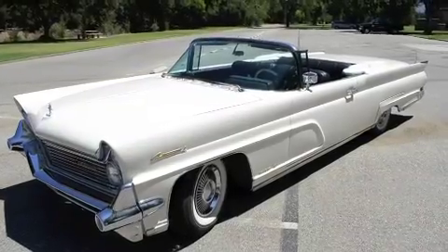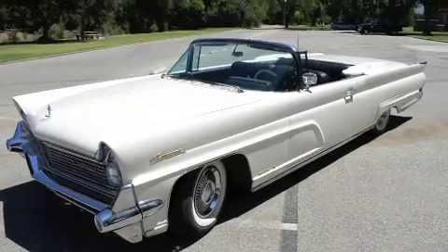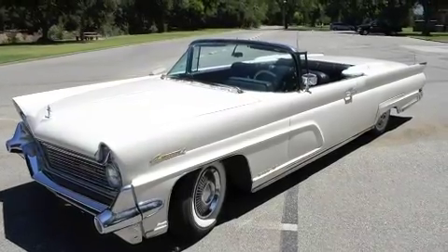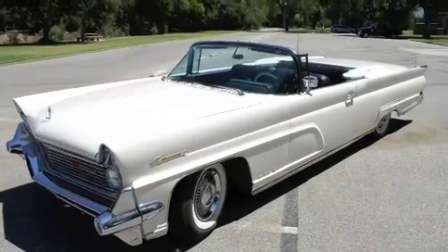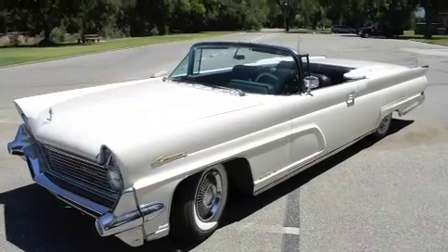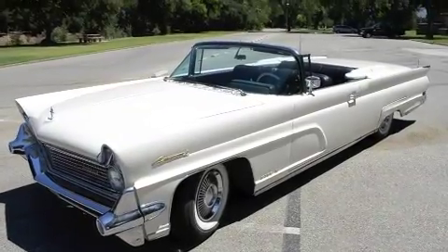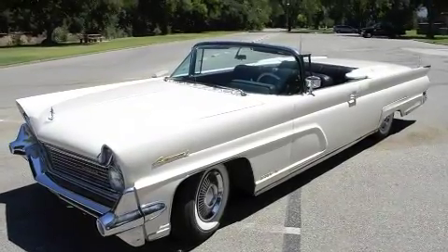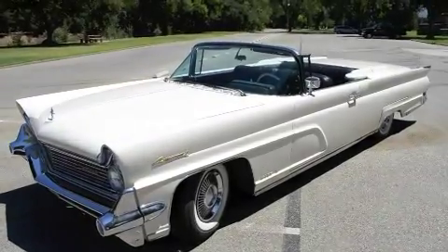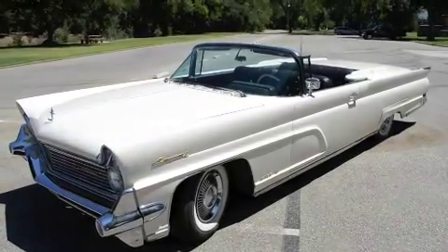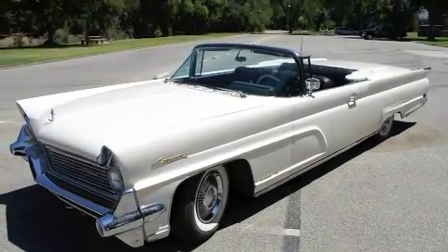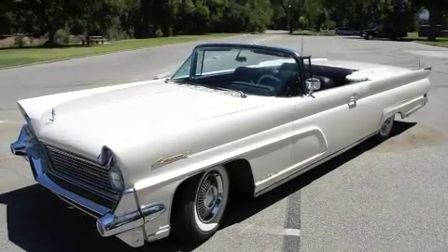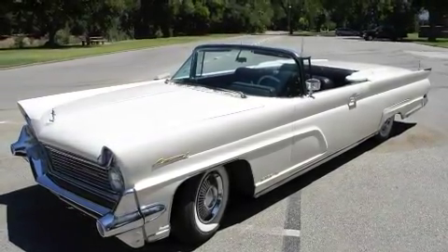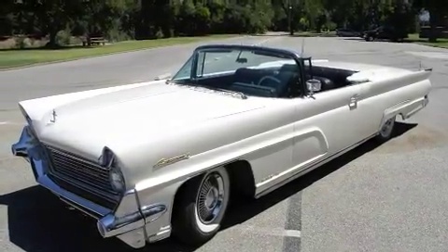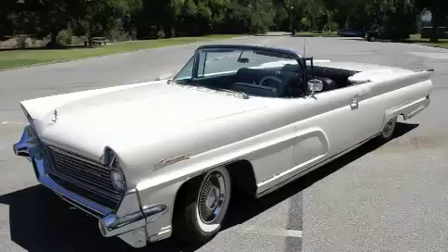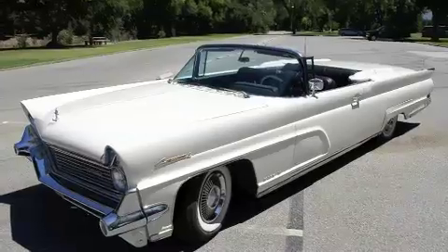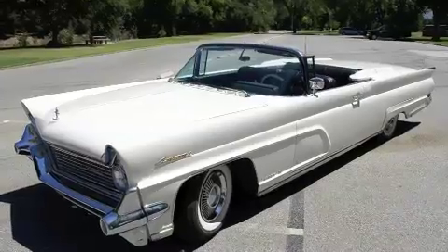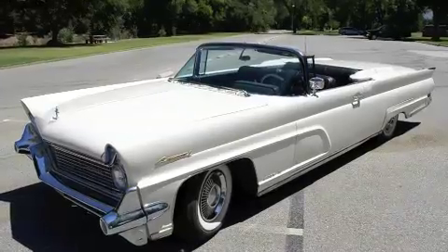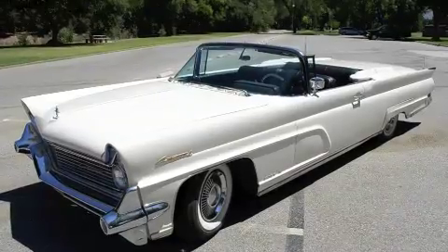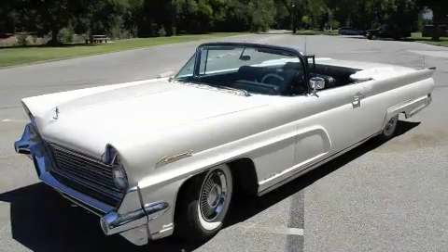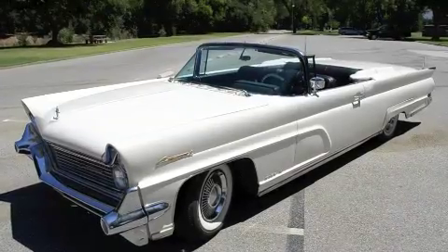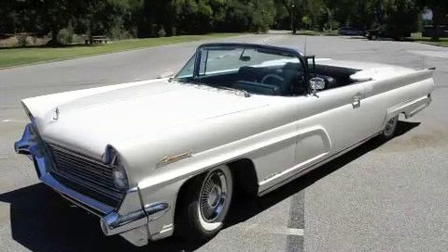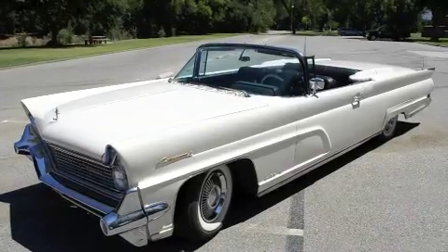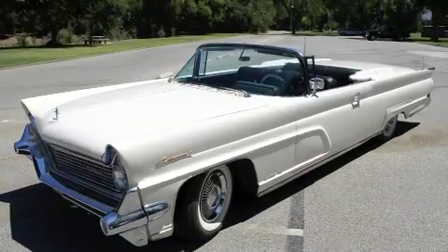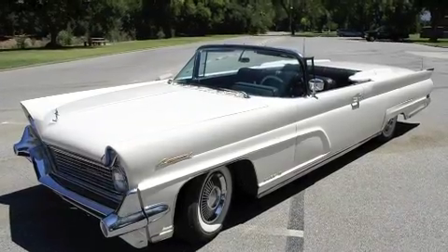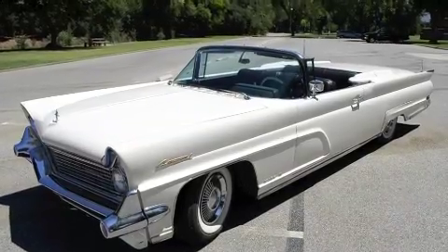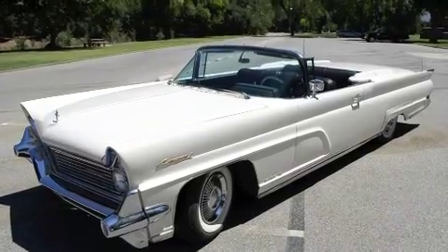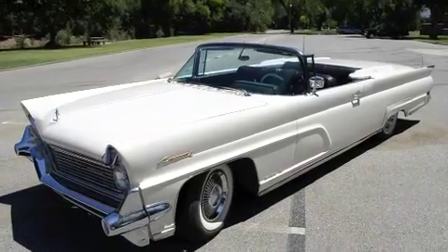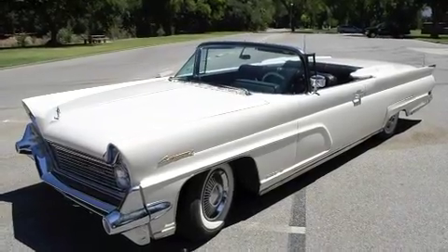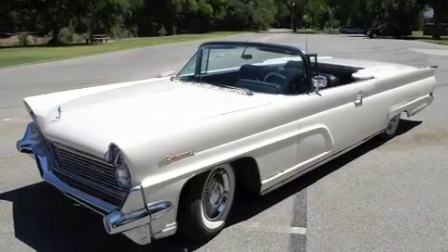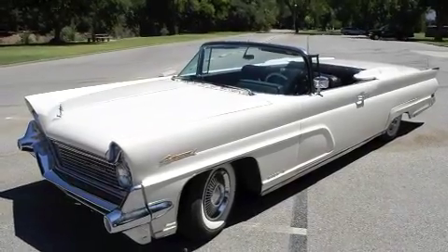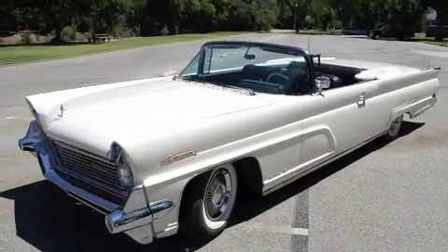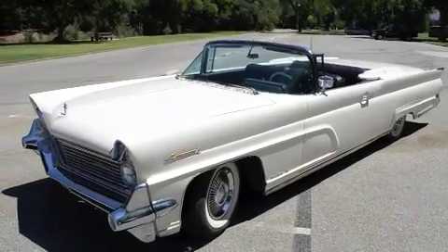Okay, Tim, what do we have here? We have here a 1959 Lincoln Continental Mark IV convertible.